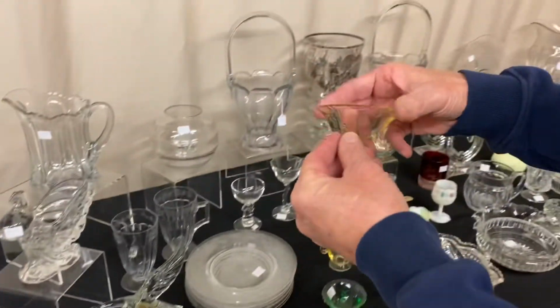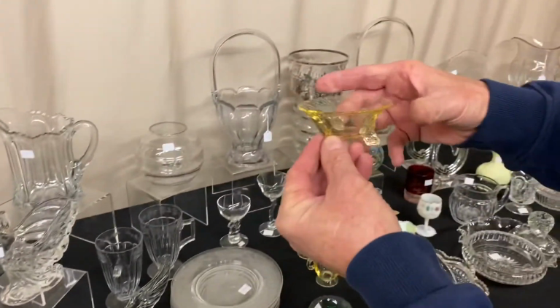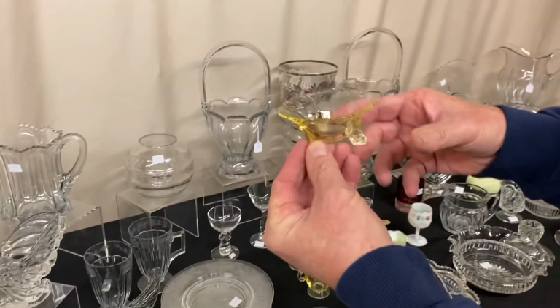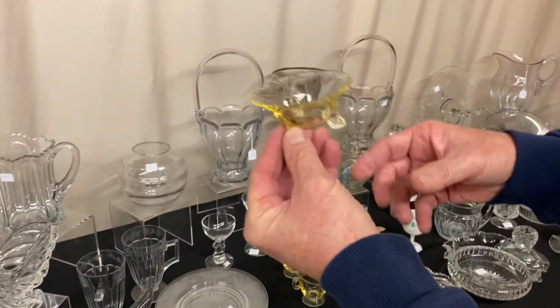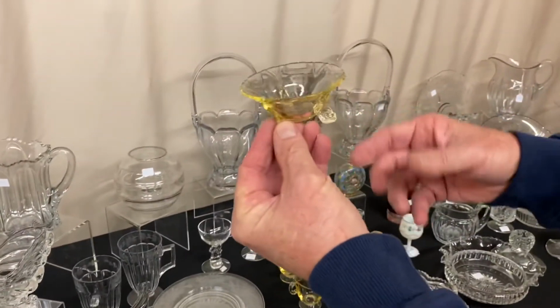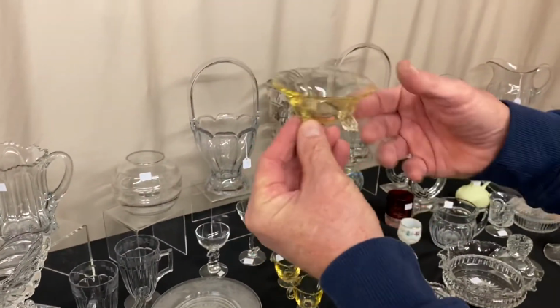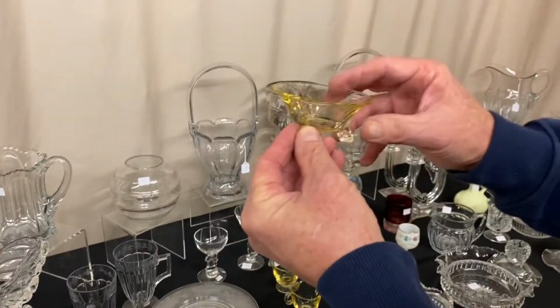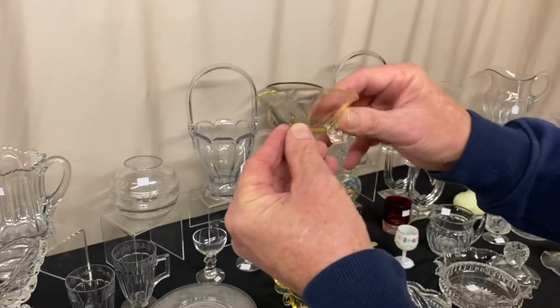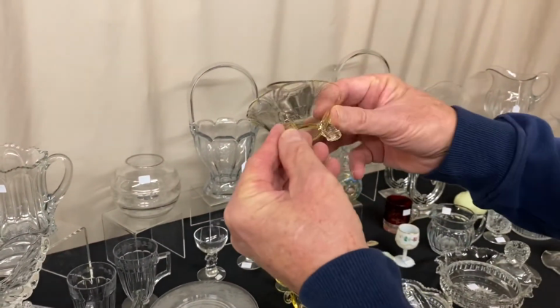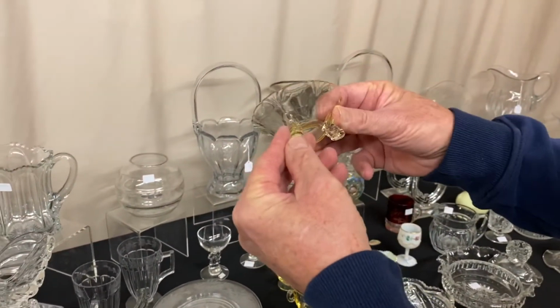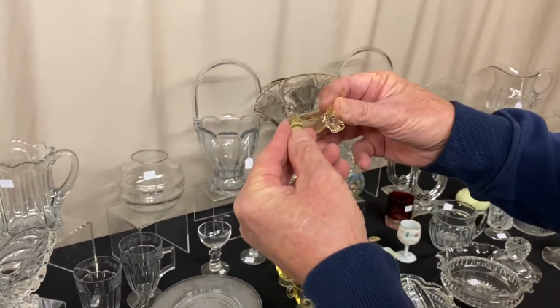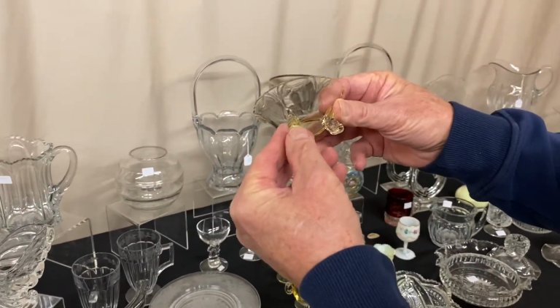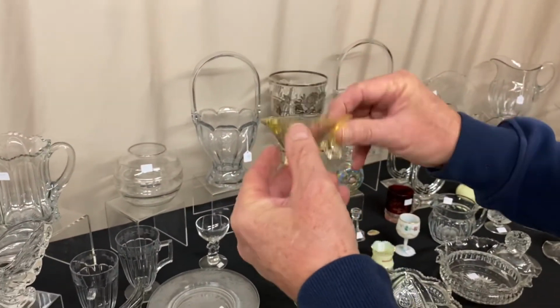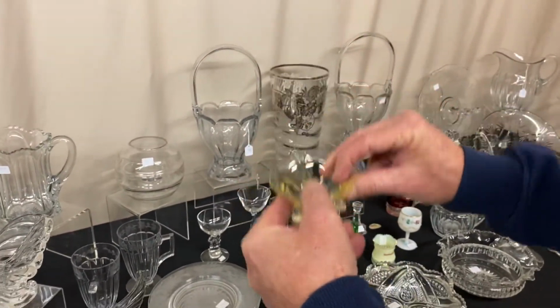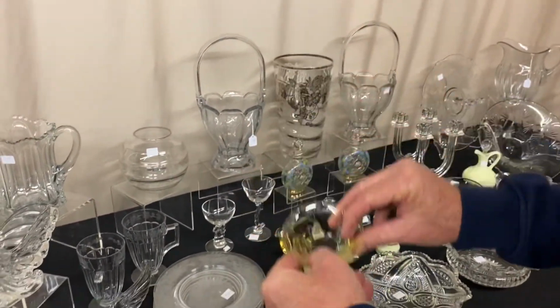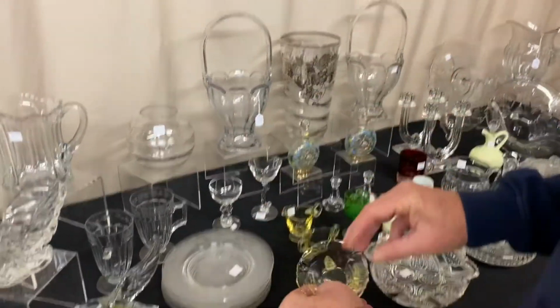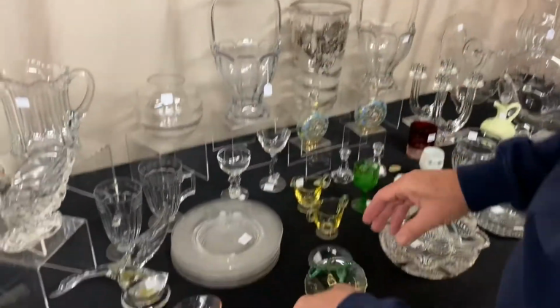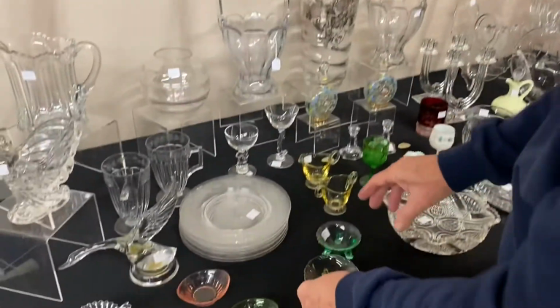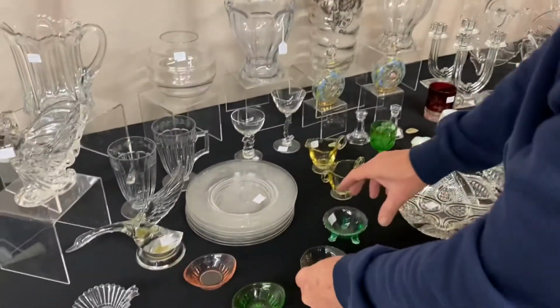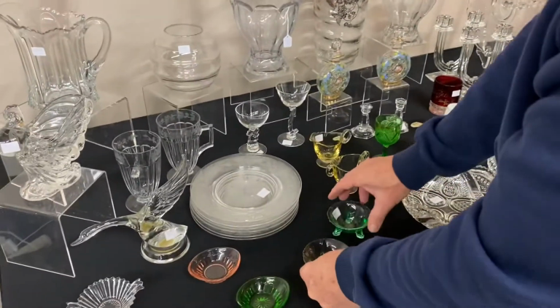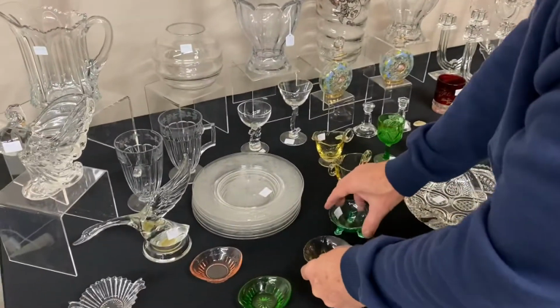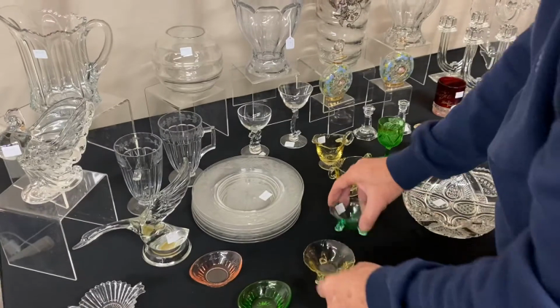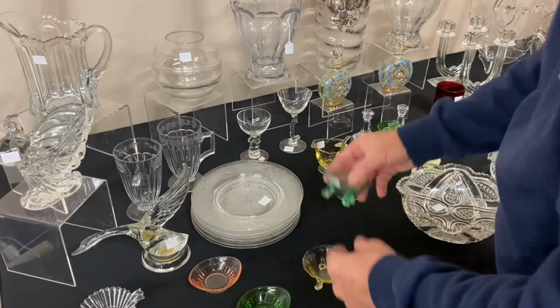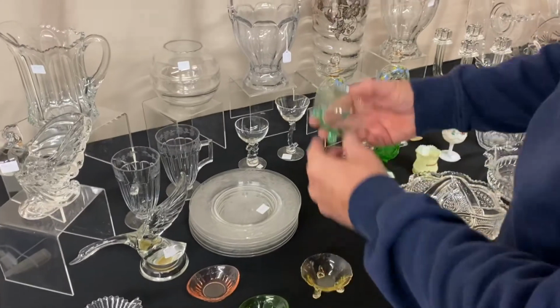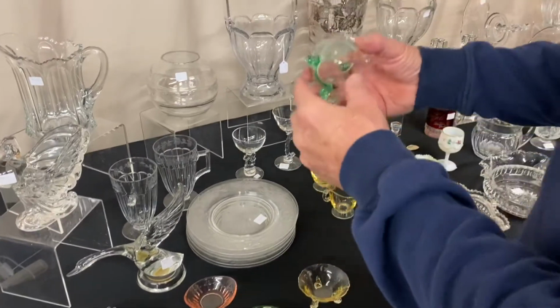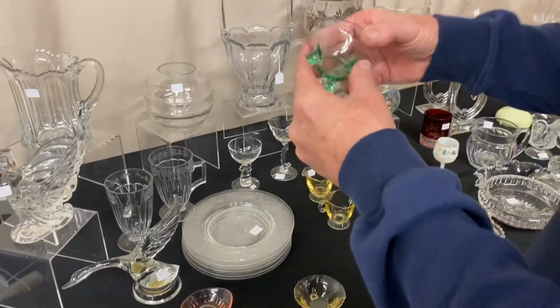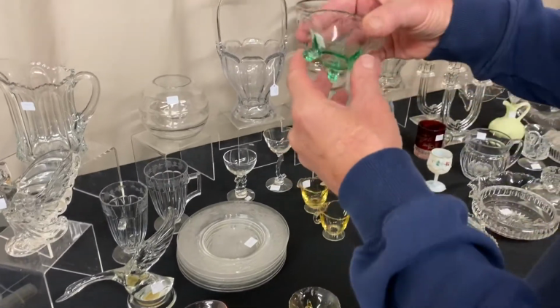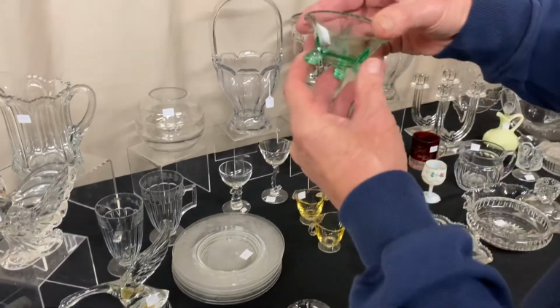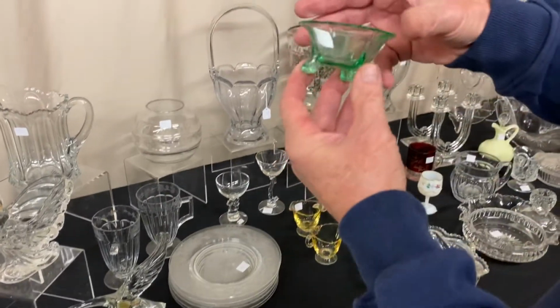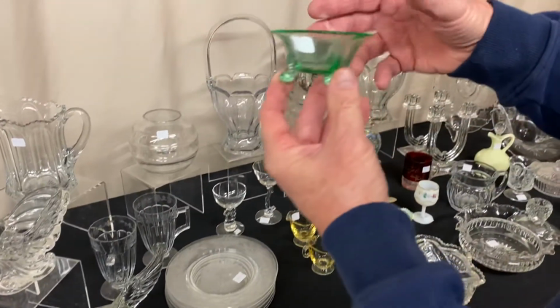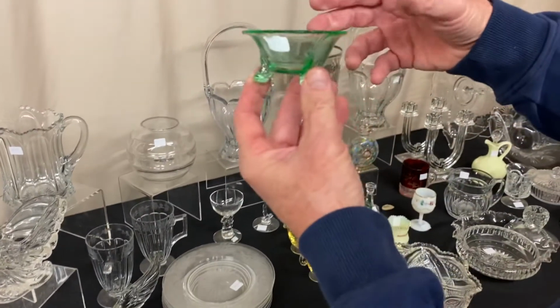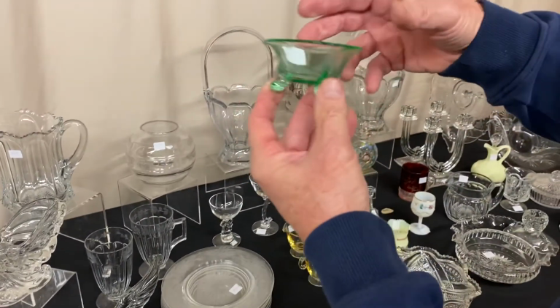Dolphin-footed Empress nut cup — $20. Same thing in Moongleam — $20.